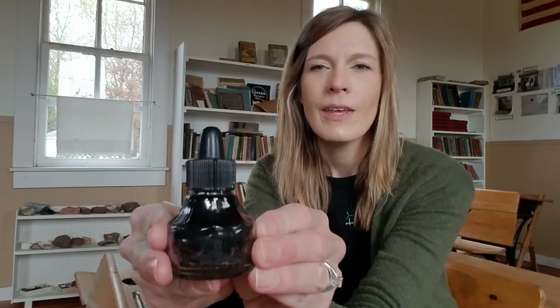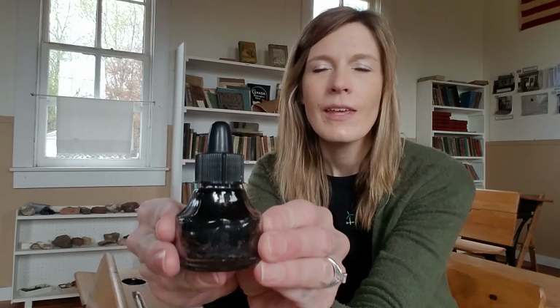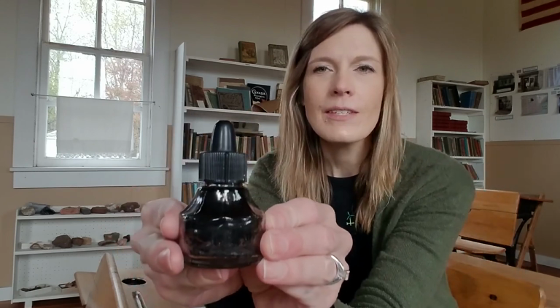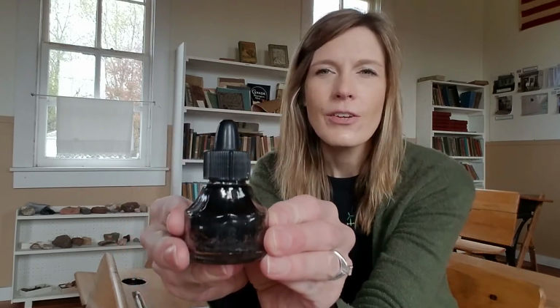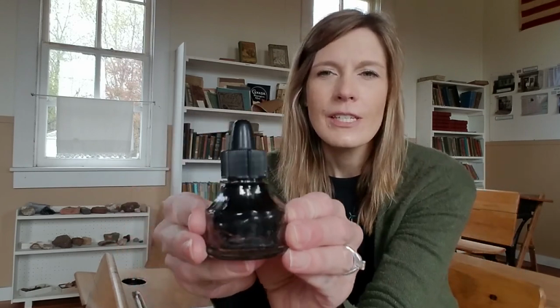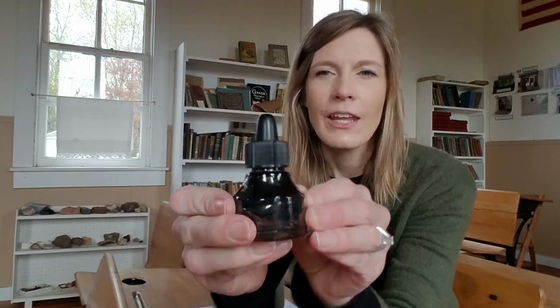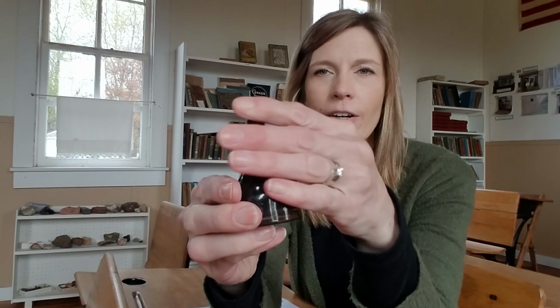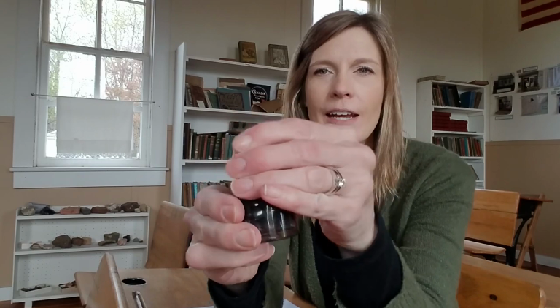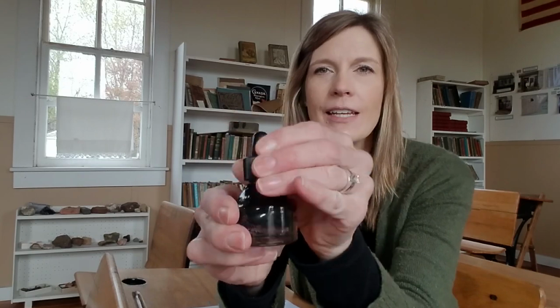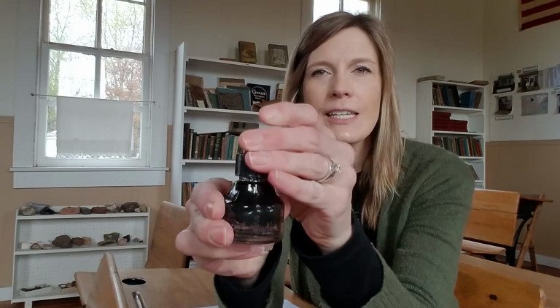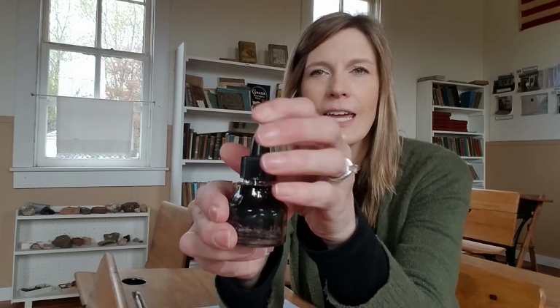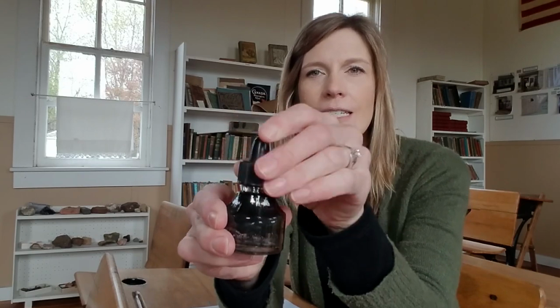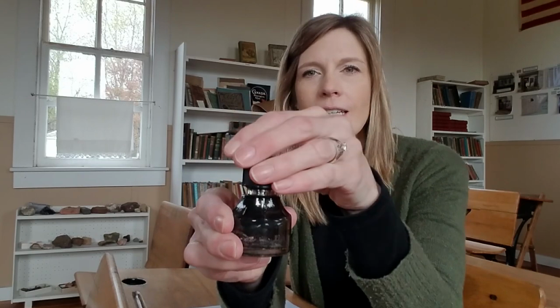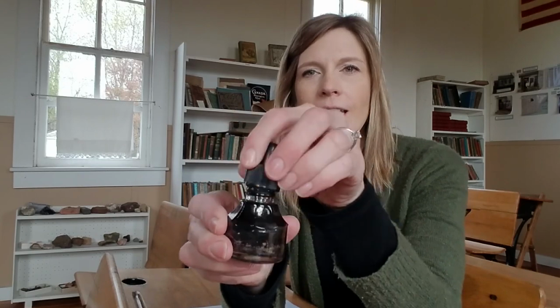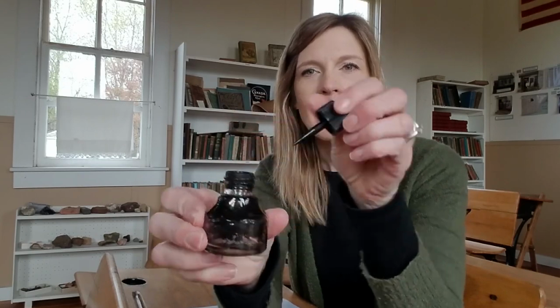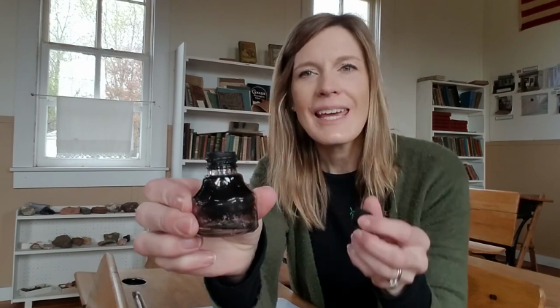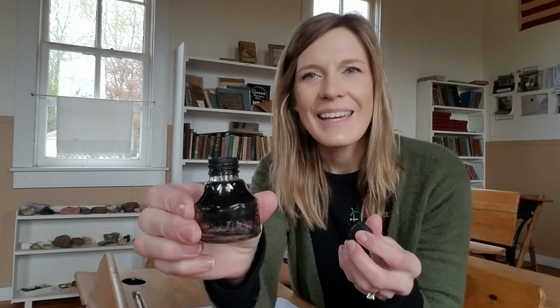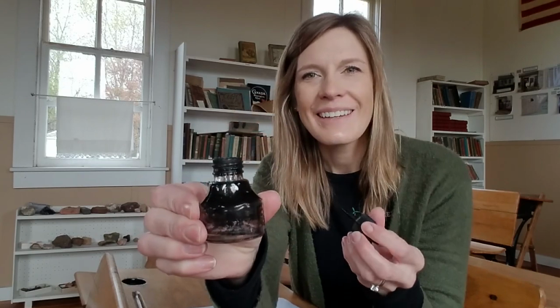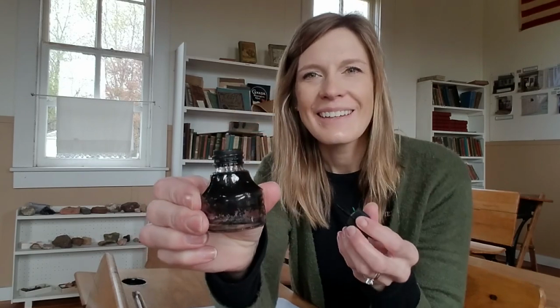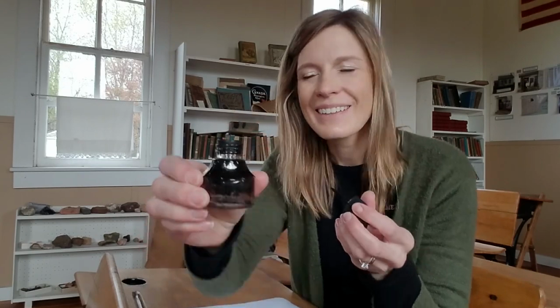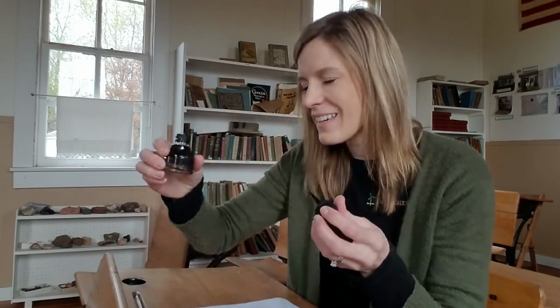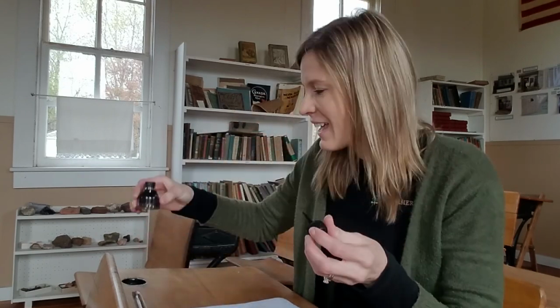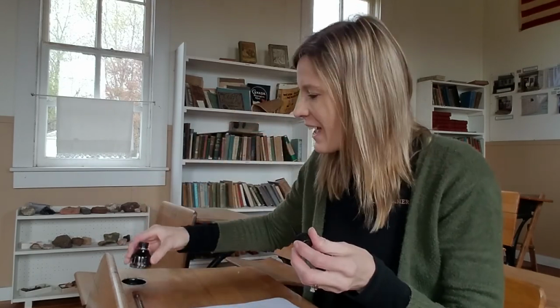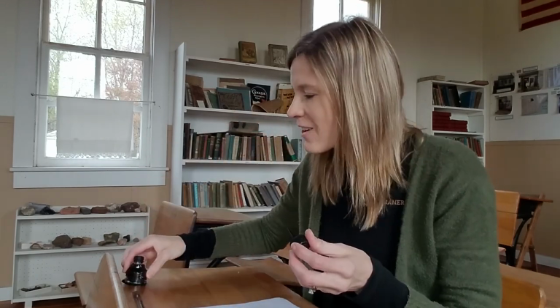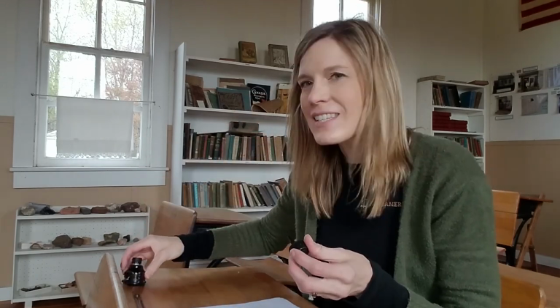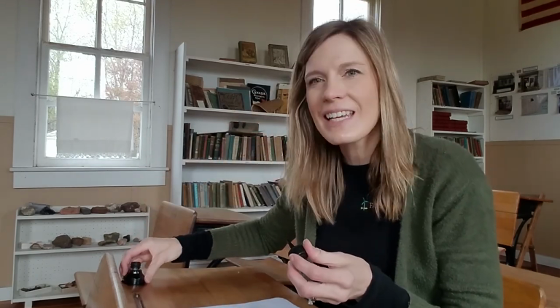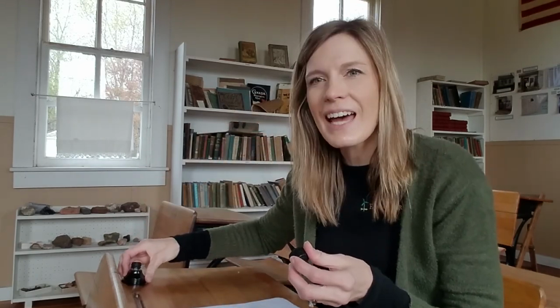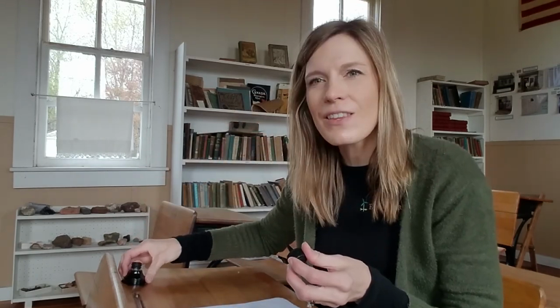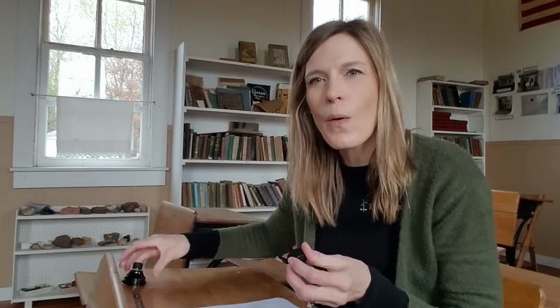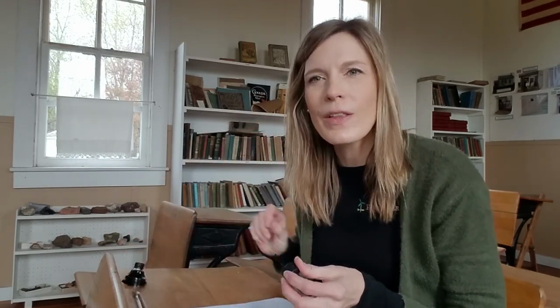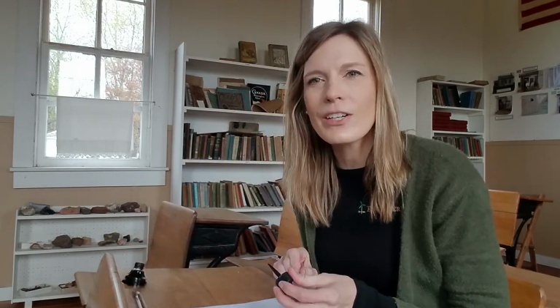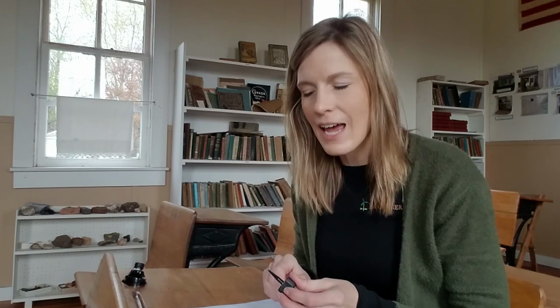This little container, and it contained ink. And you would stick that in the hole in their desk.